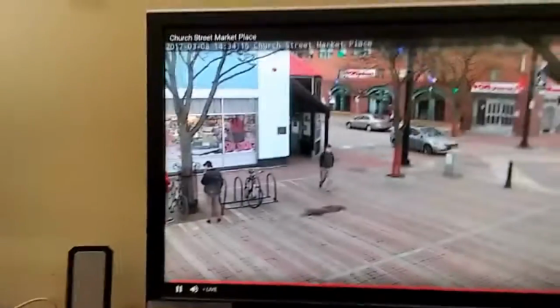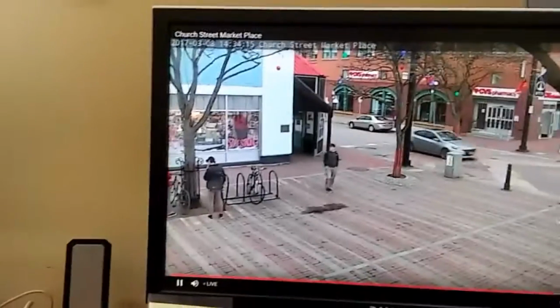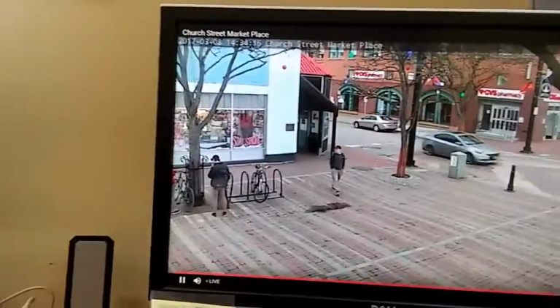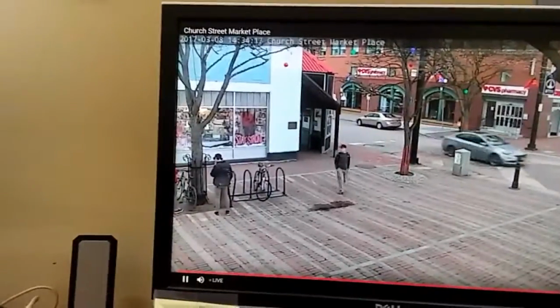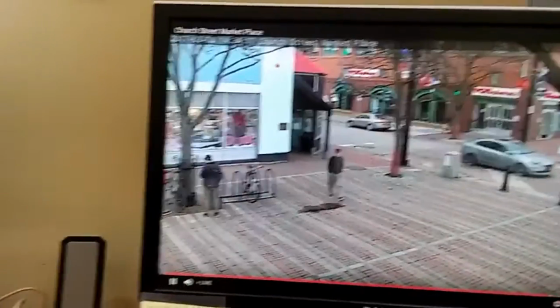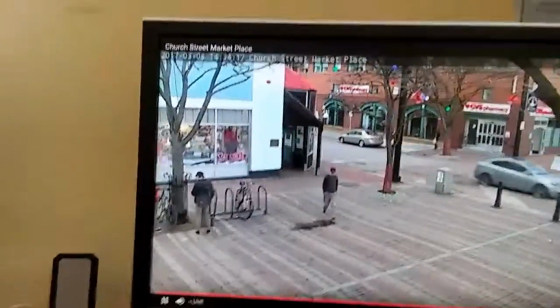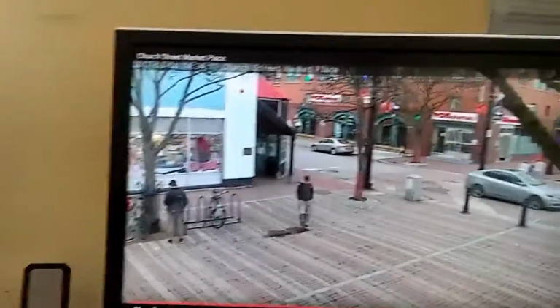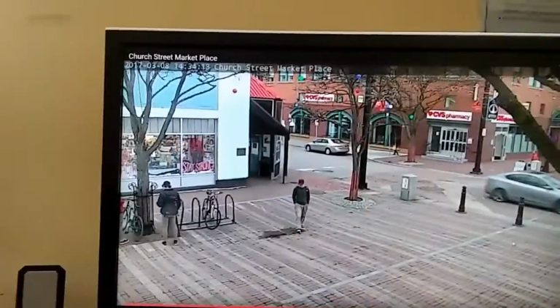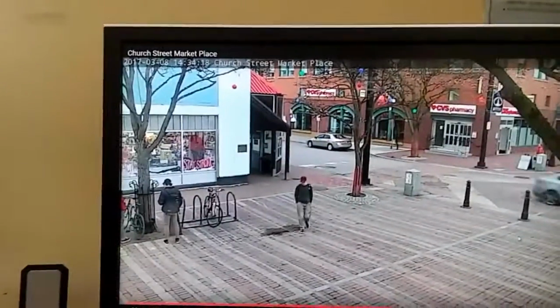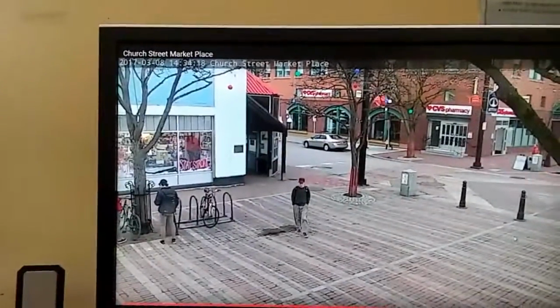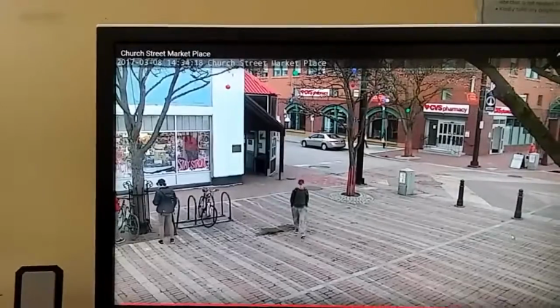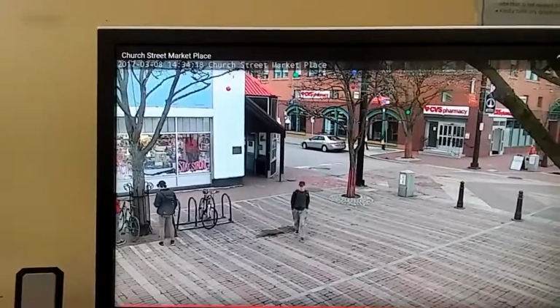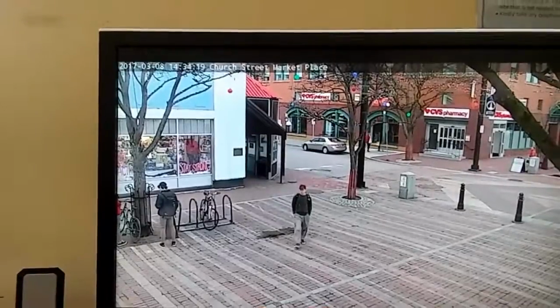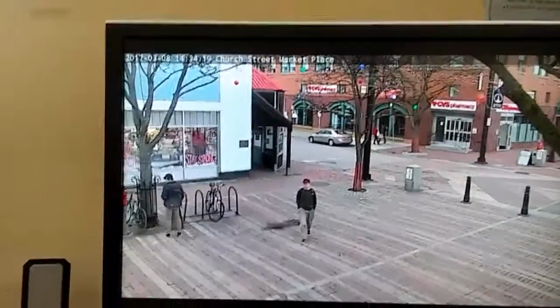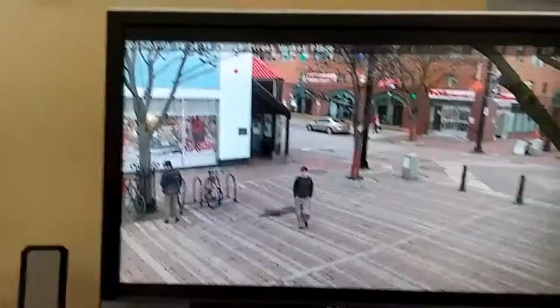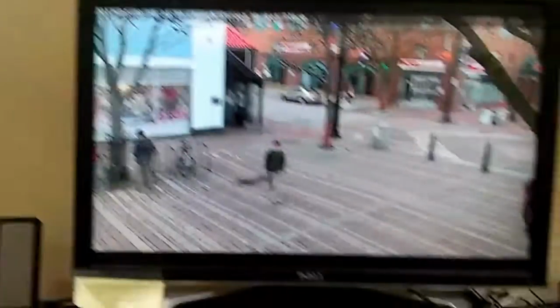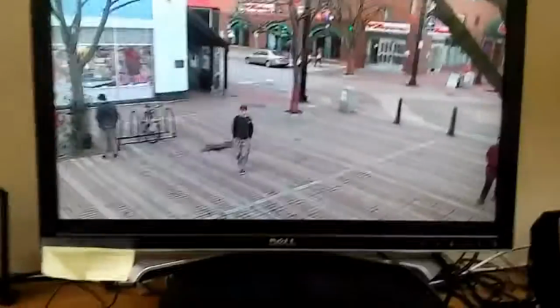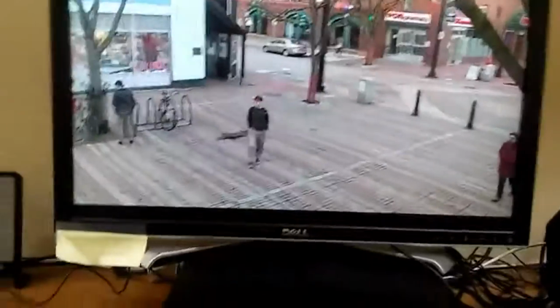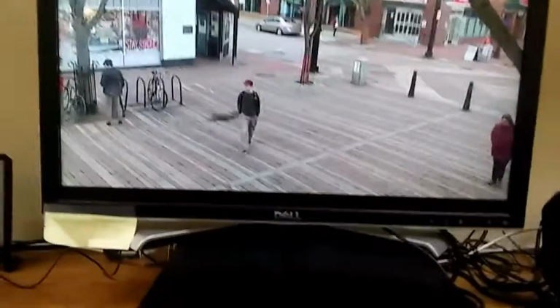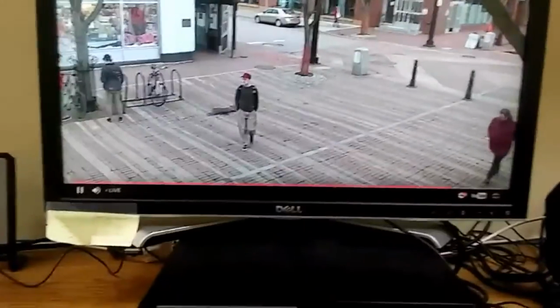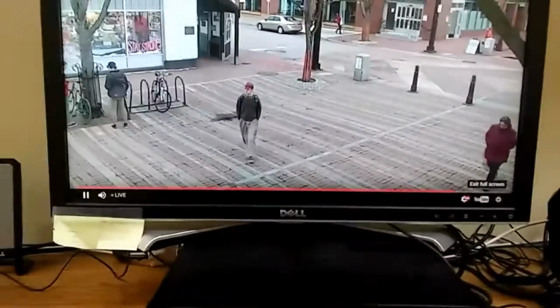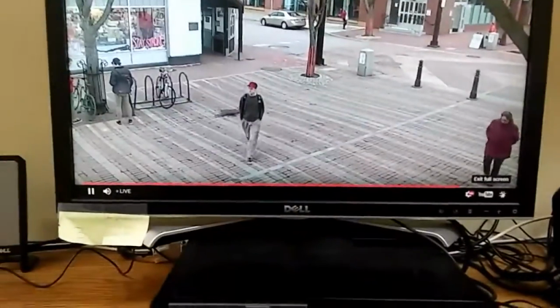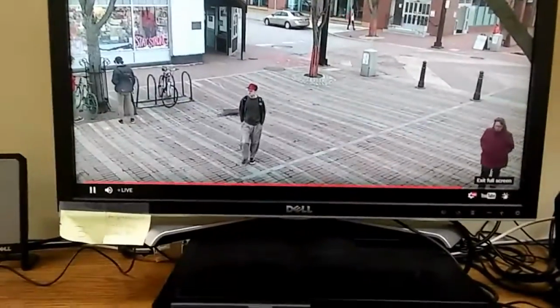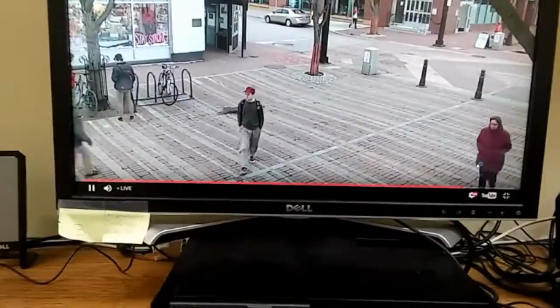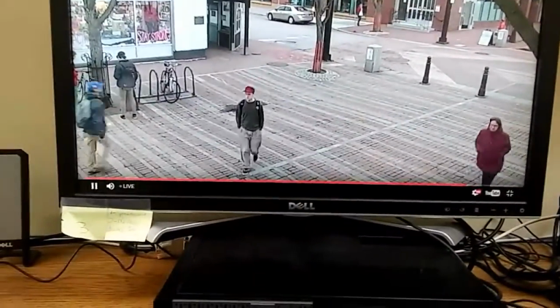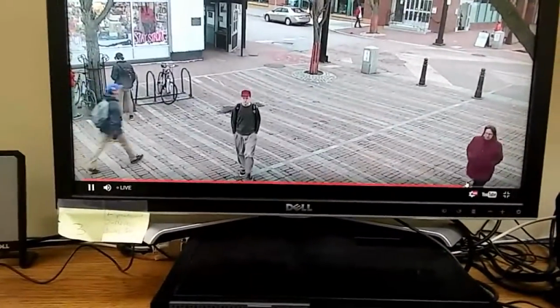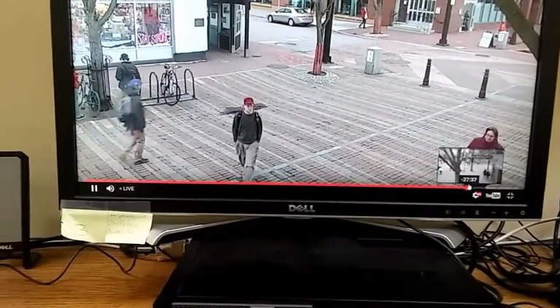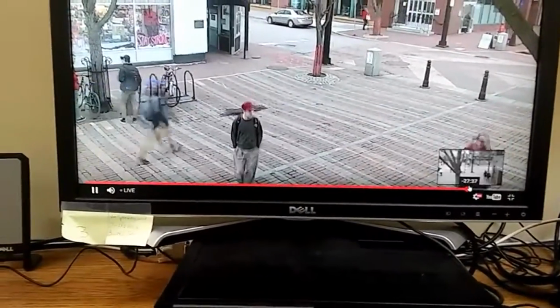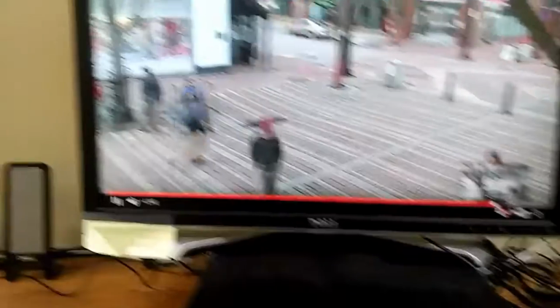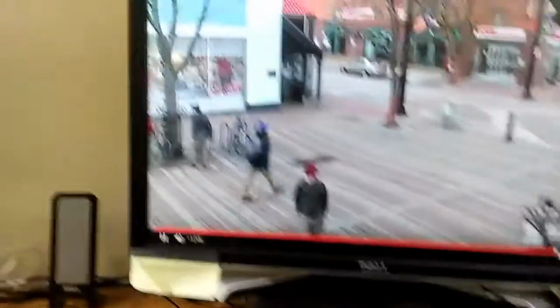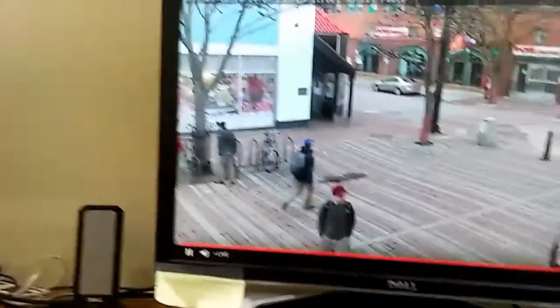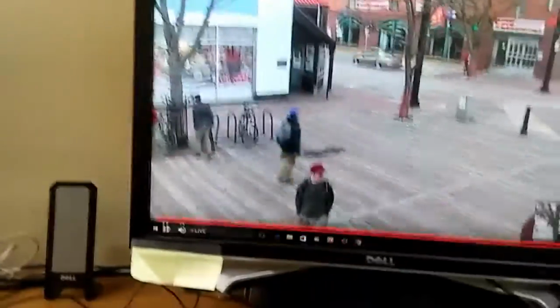But why is it so windy? There's hardly any wind right now. This is back about 27 minutes ago.